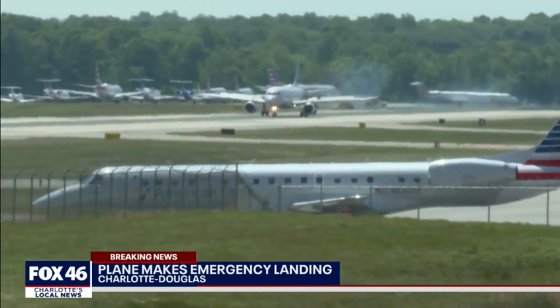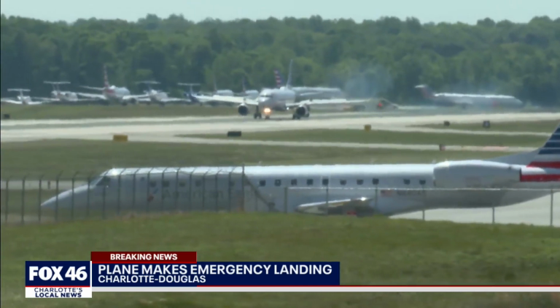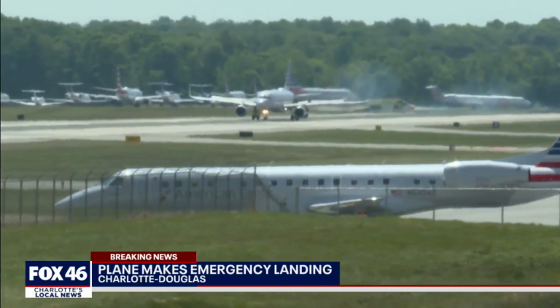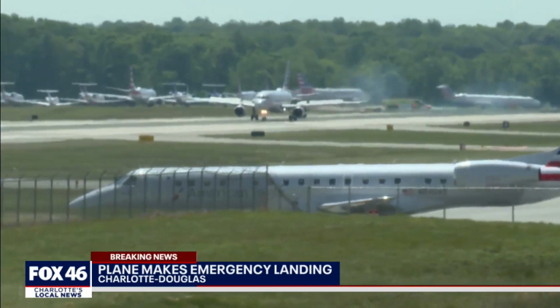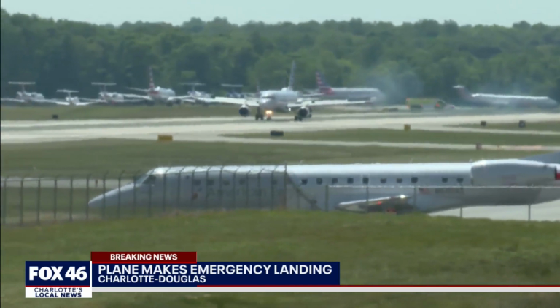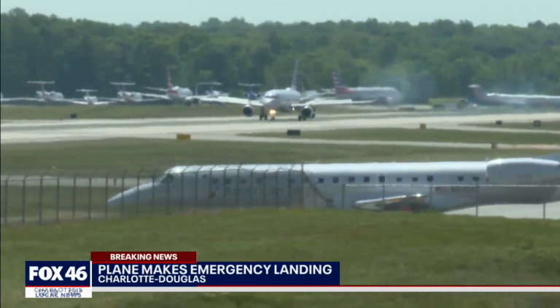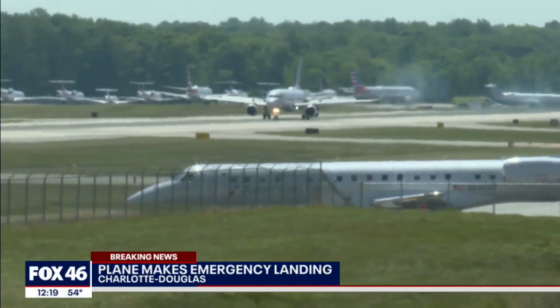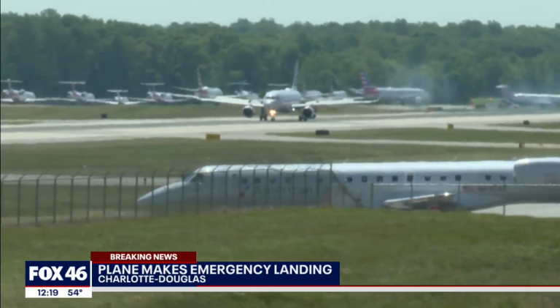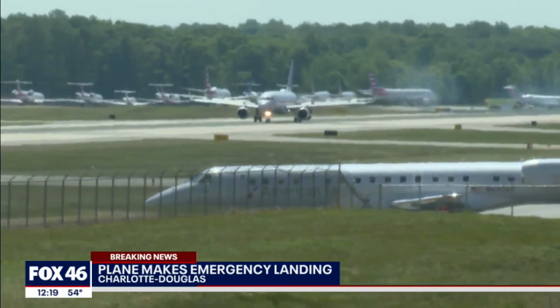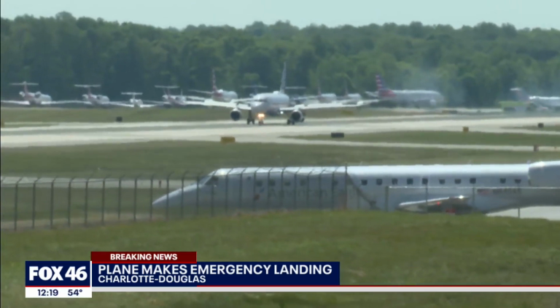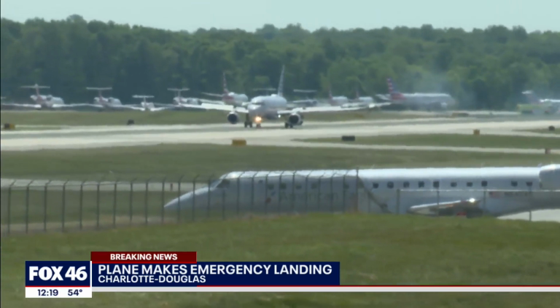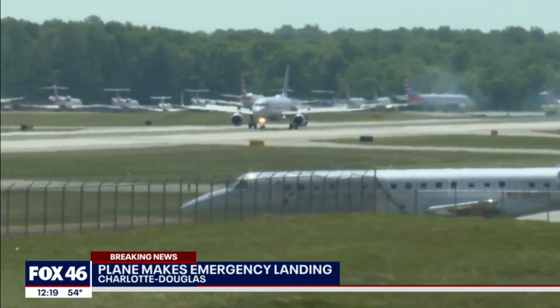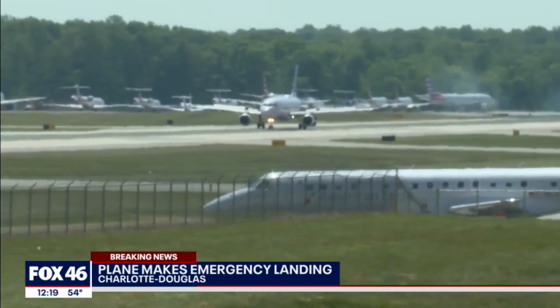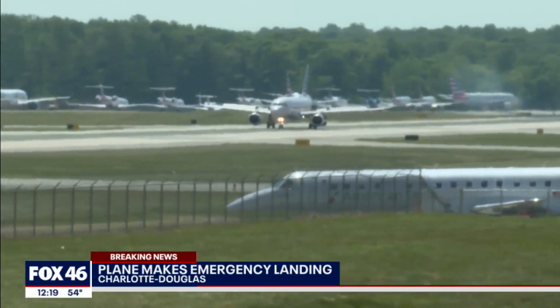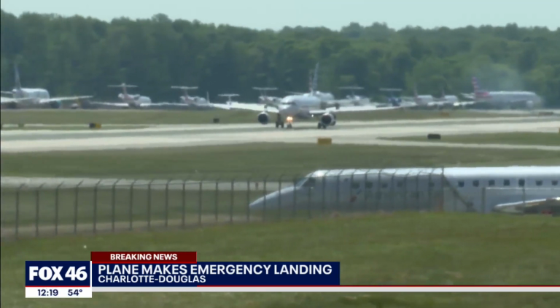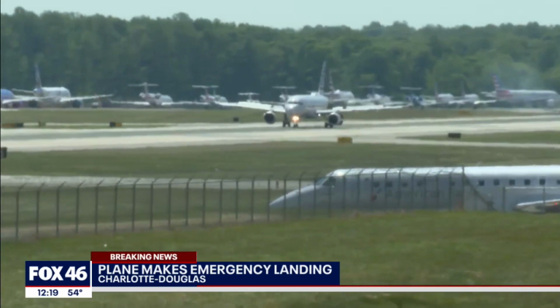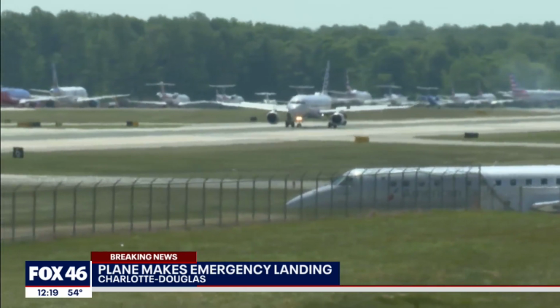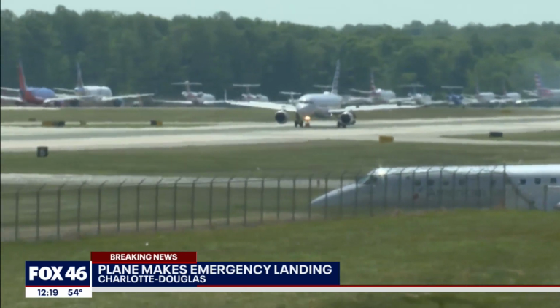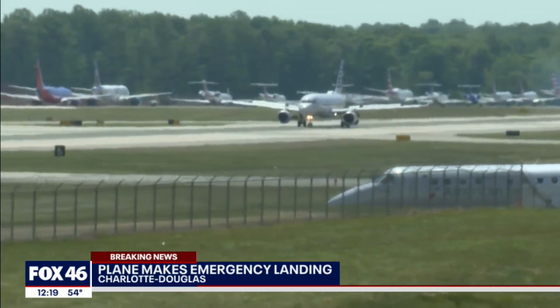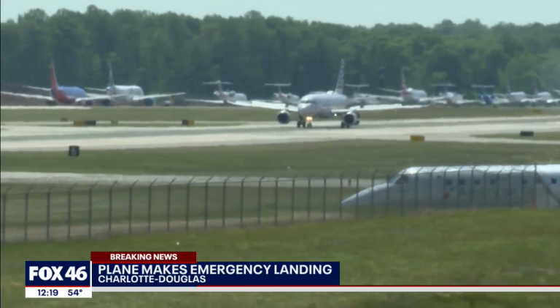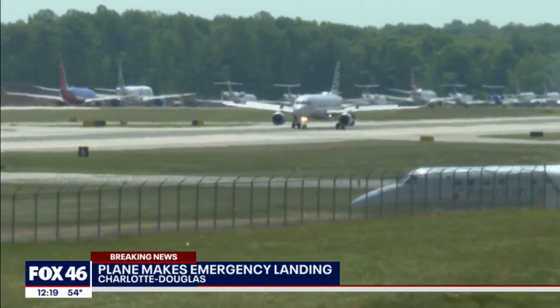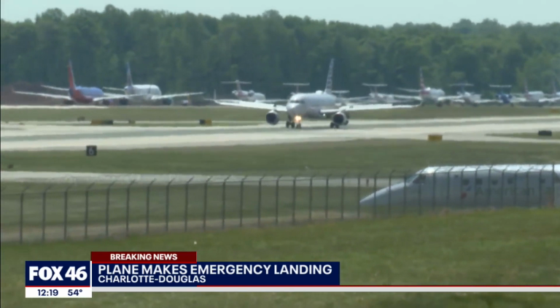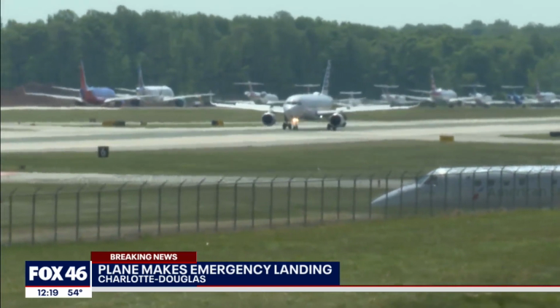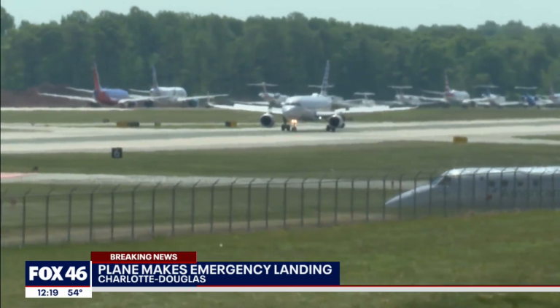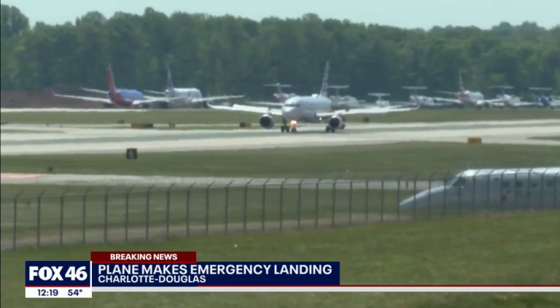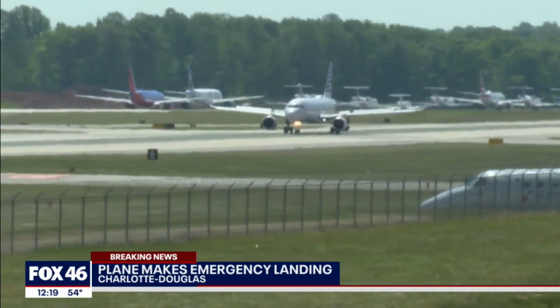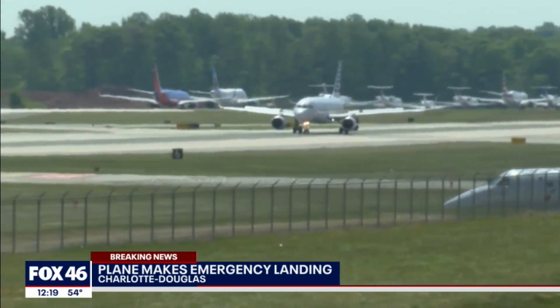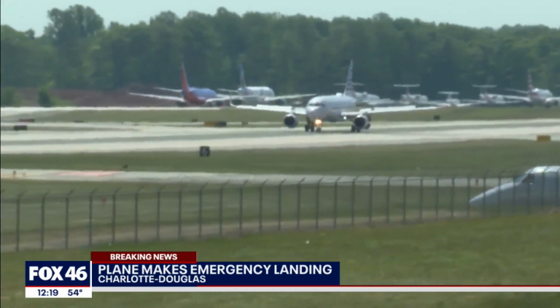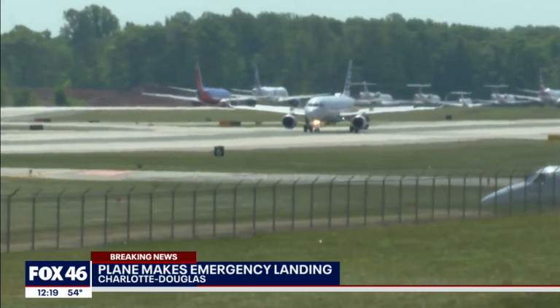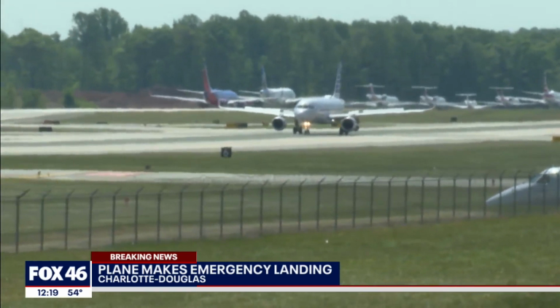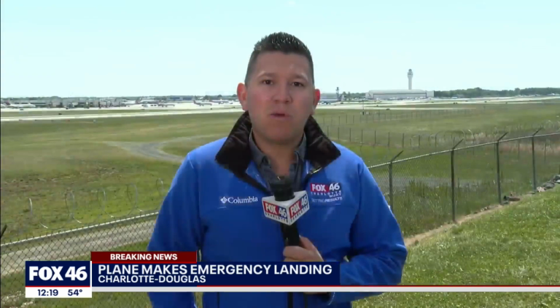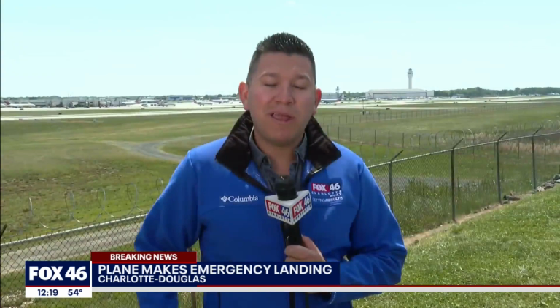As soon as we know more, we'll be reaching out to American Airlines and we'll be sure to let you know. Departures and arrivals are running as normal here.